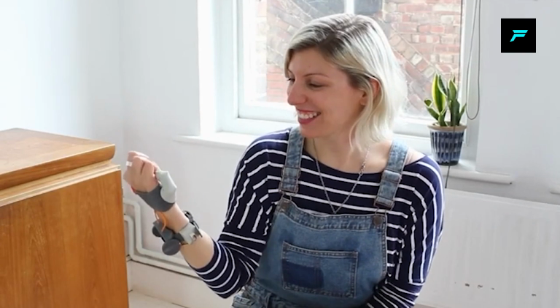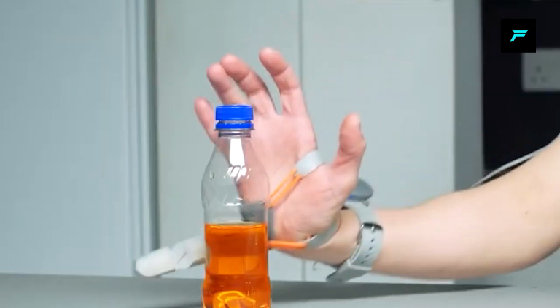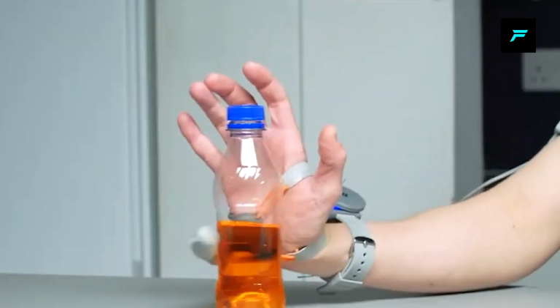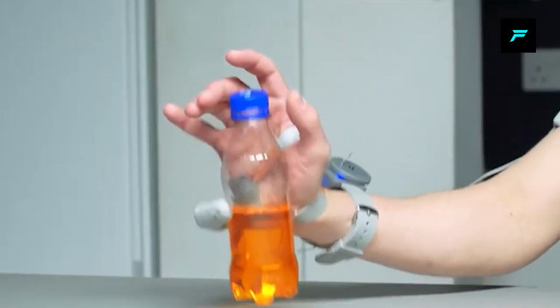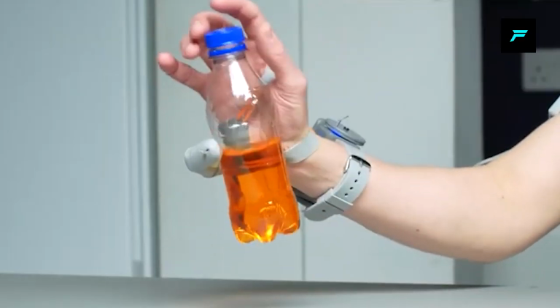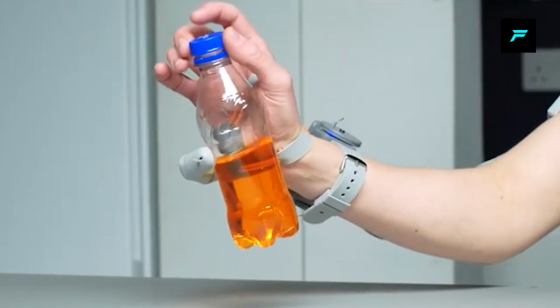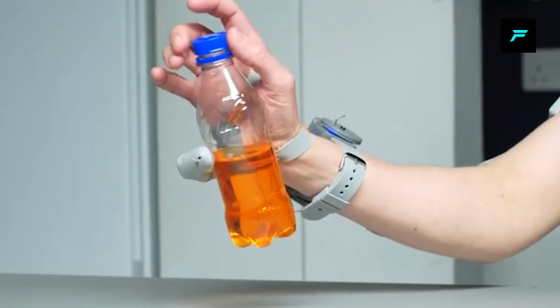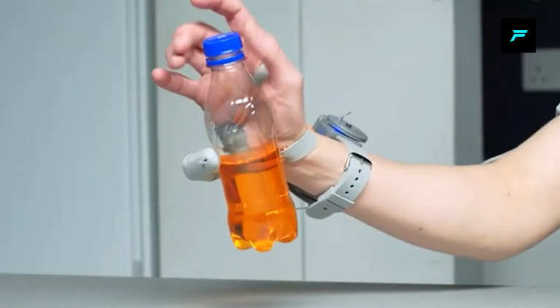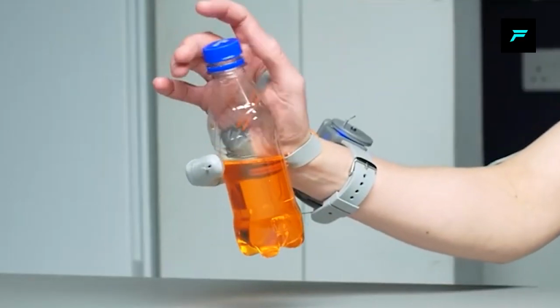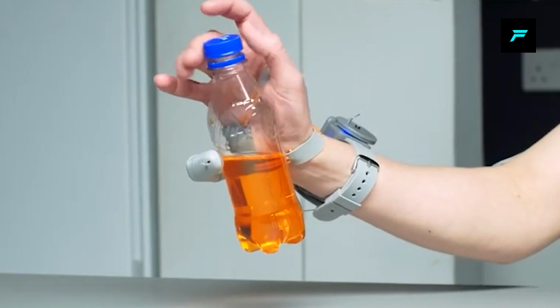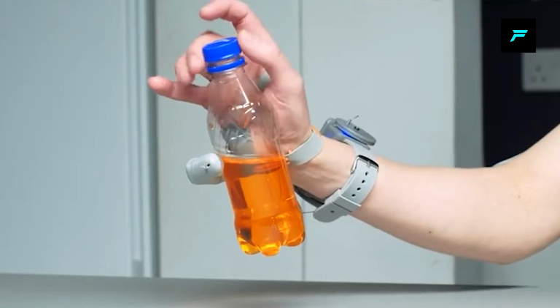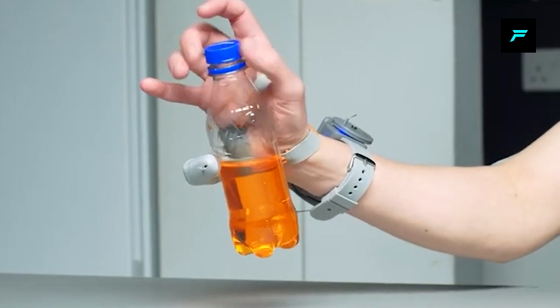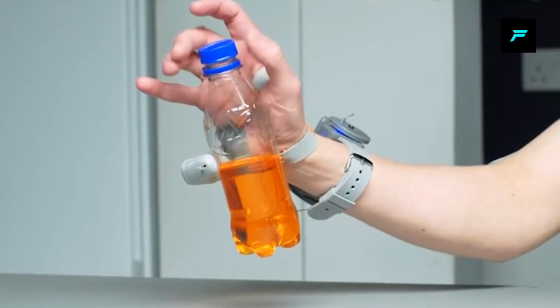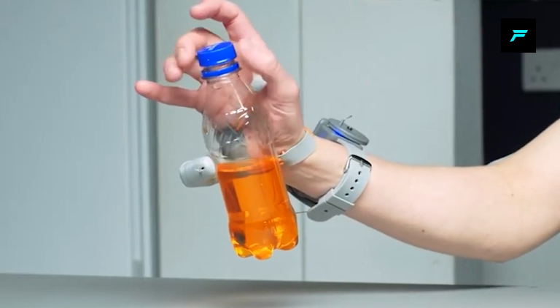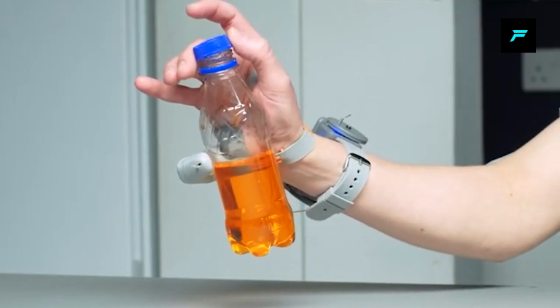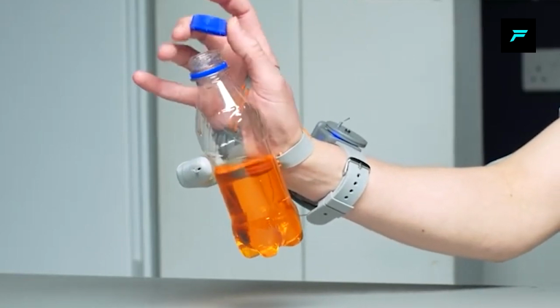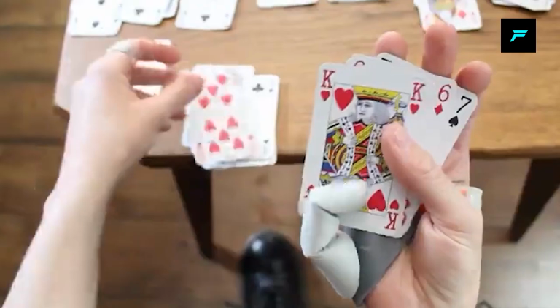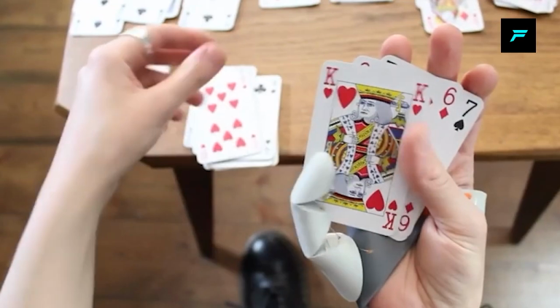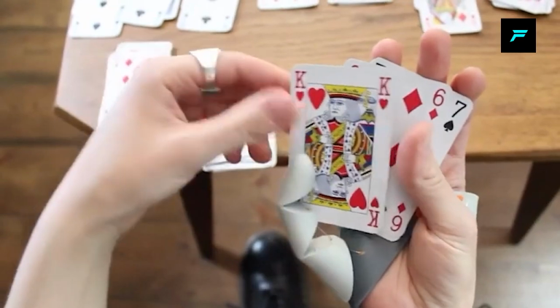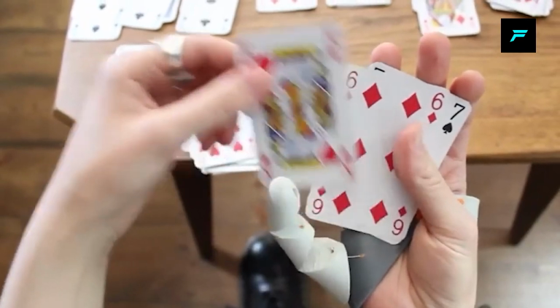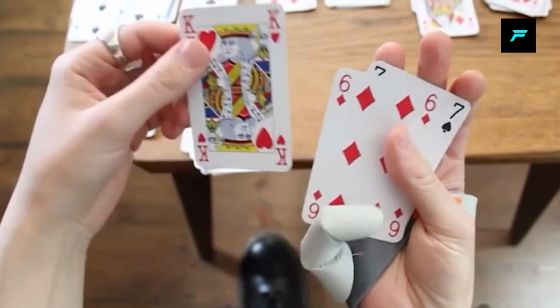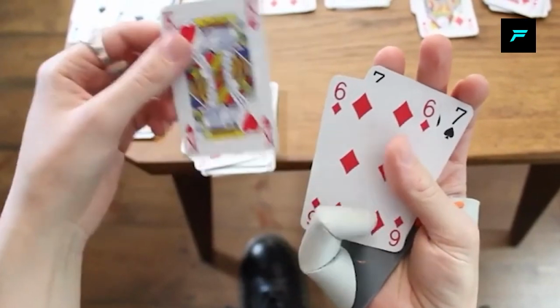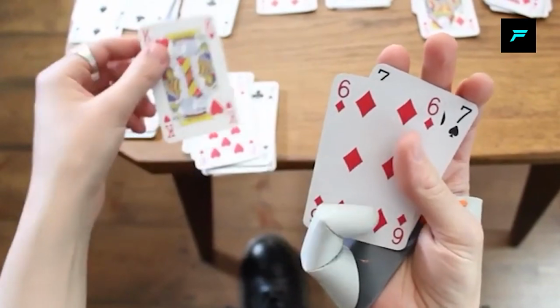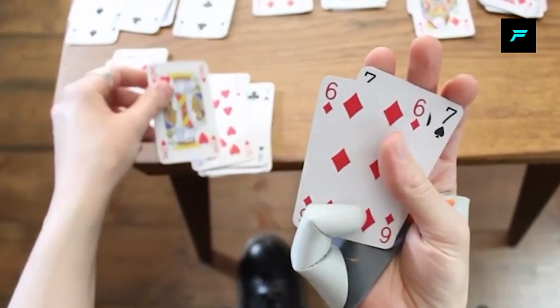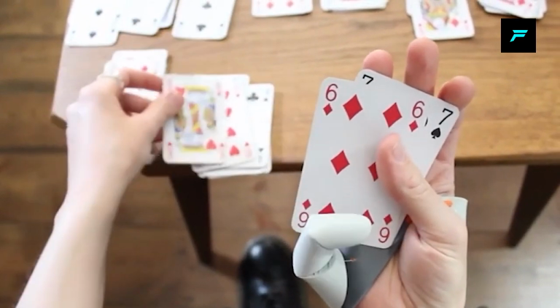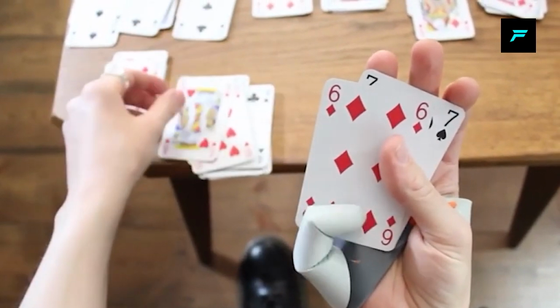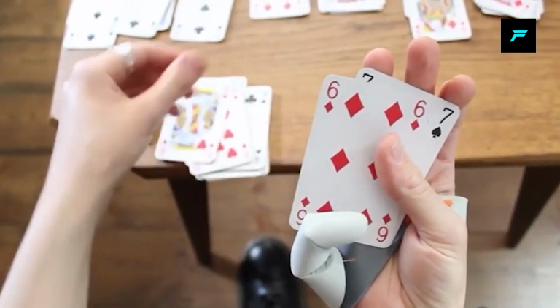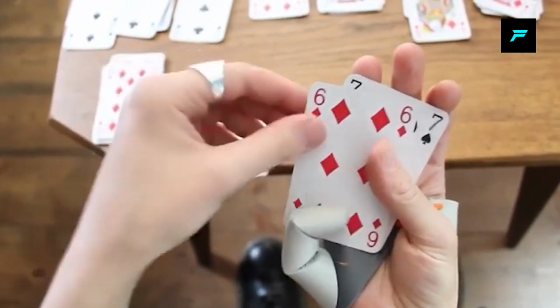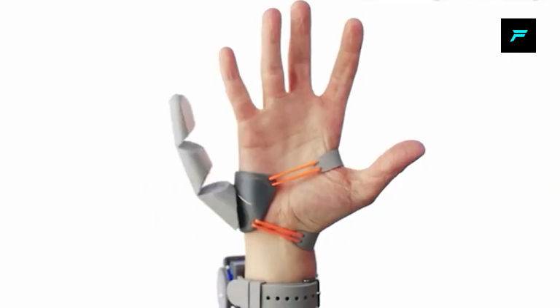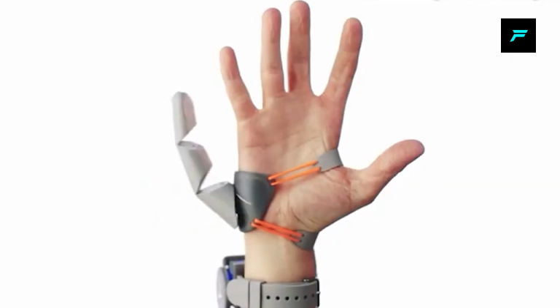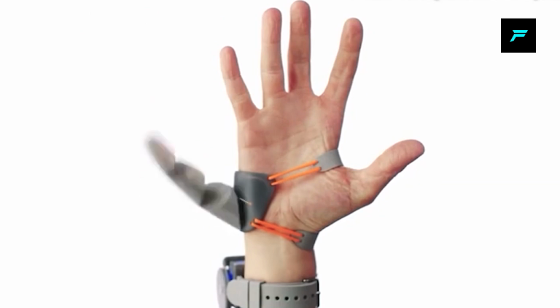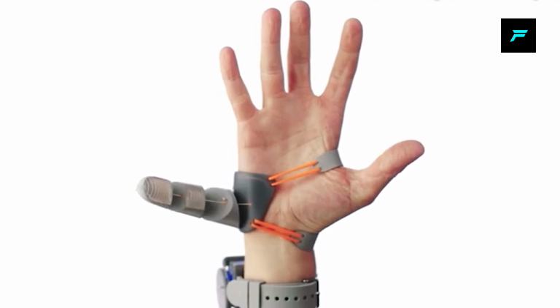This robot finger uses 3D printing technology. You can use a design with neuroscience technology and a bridge module.